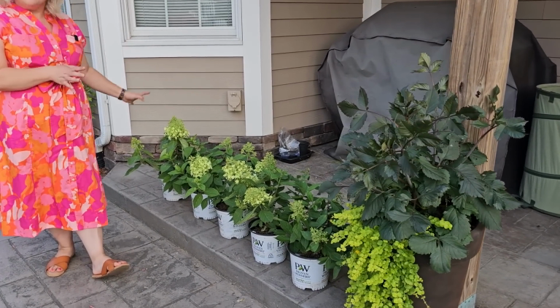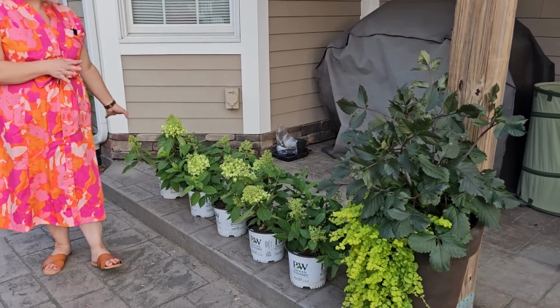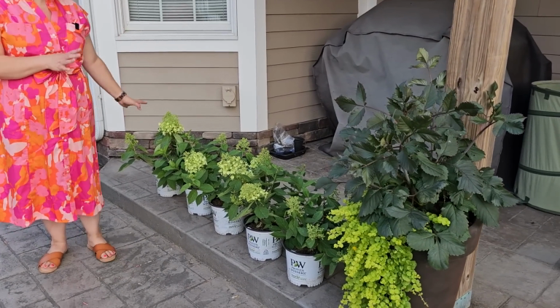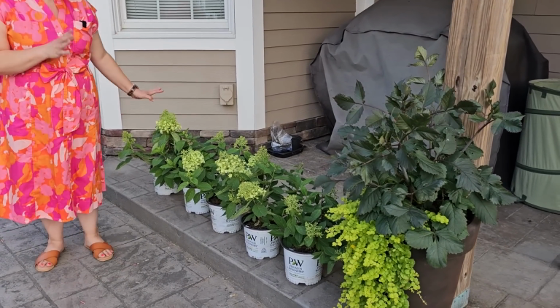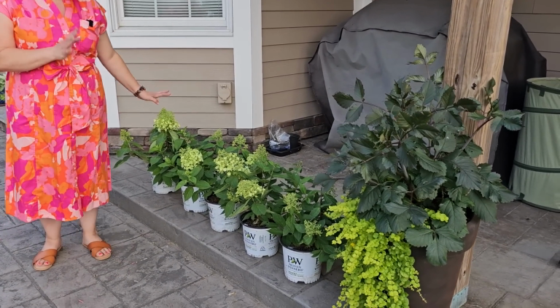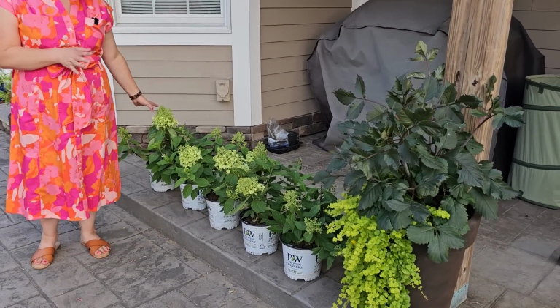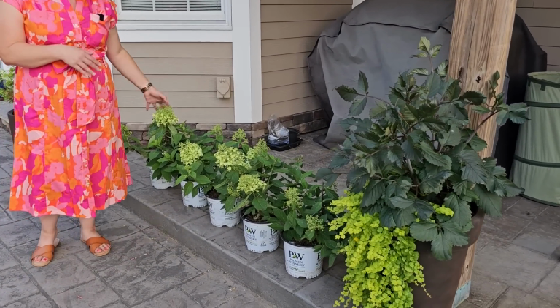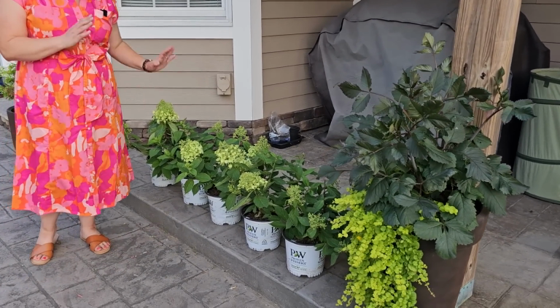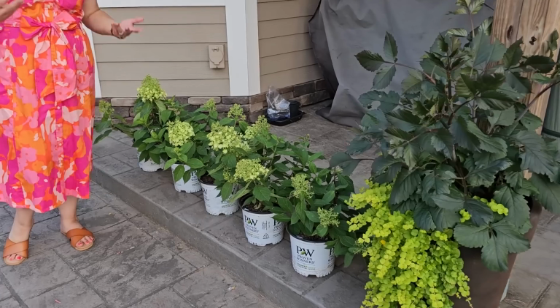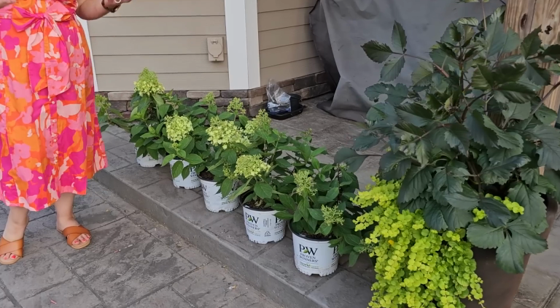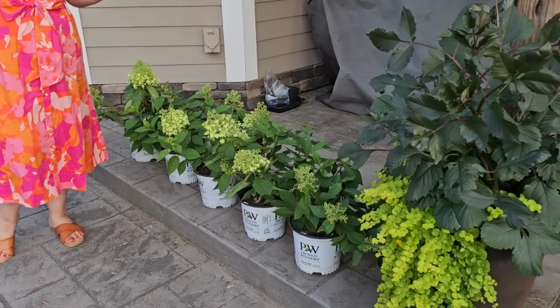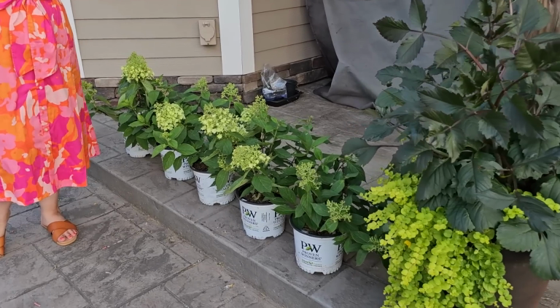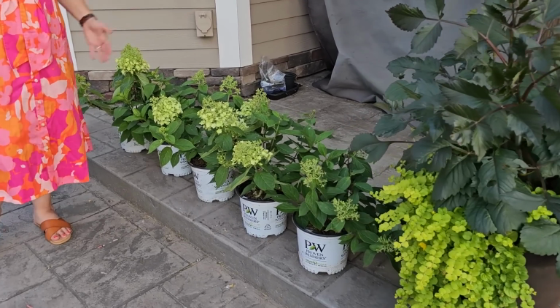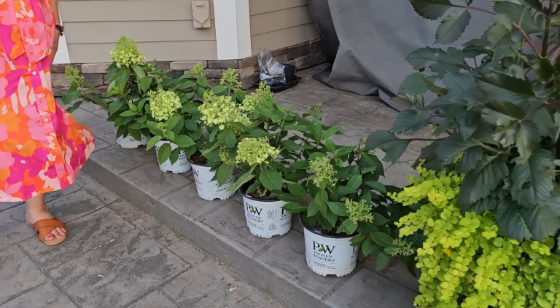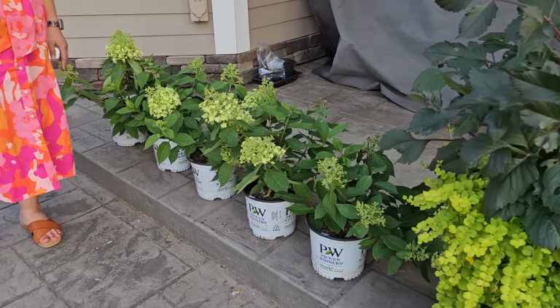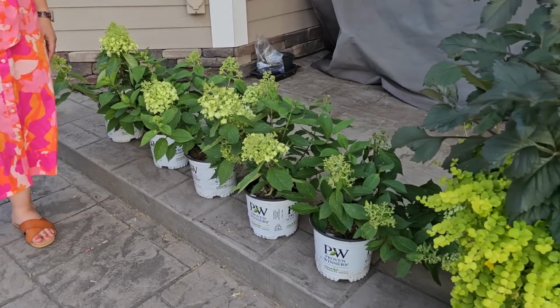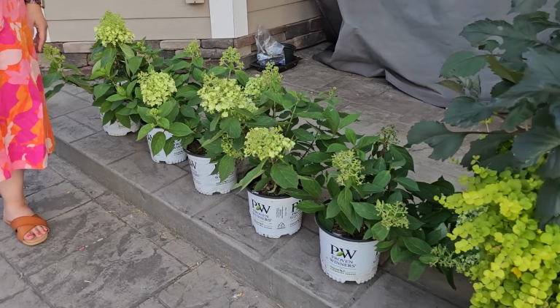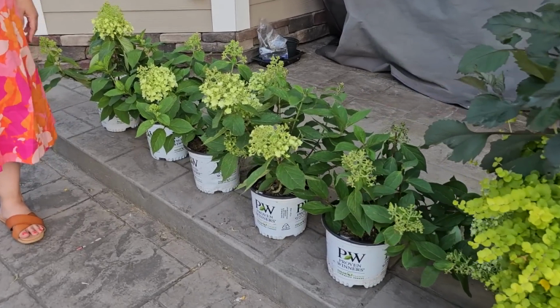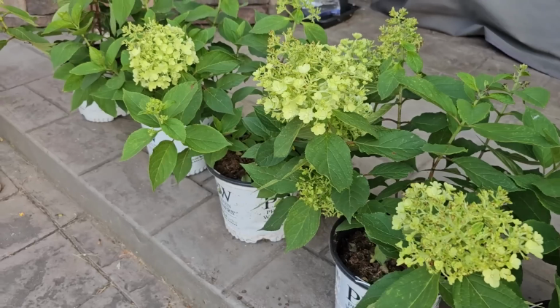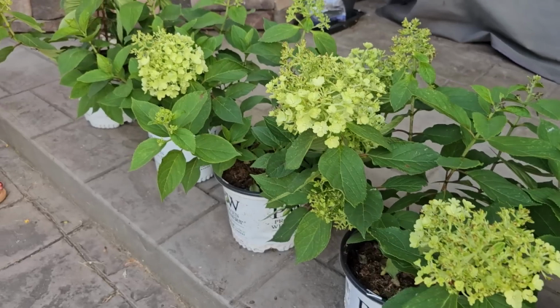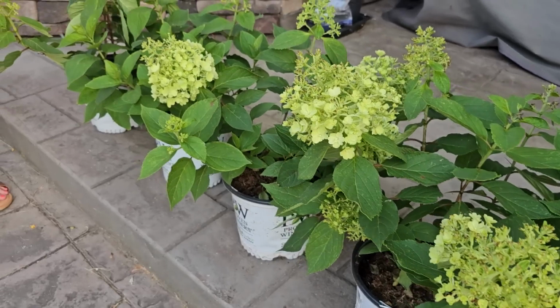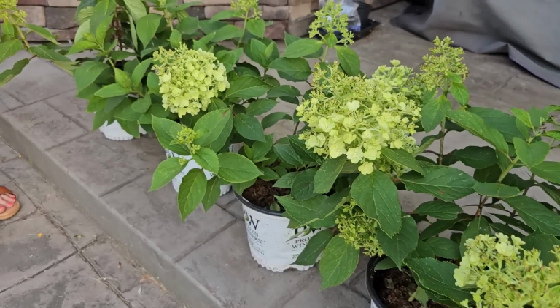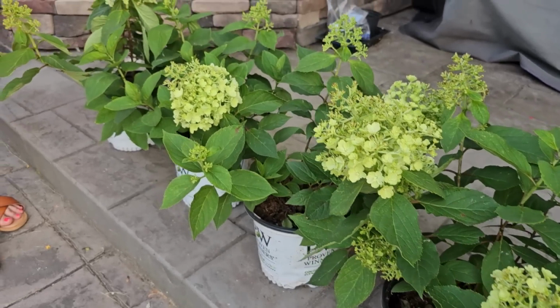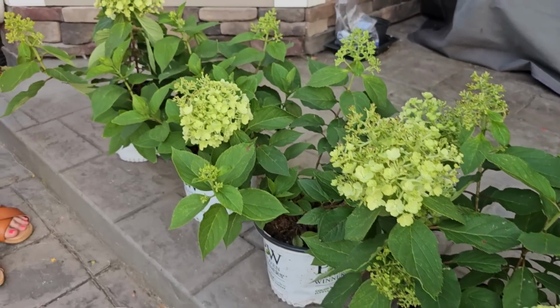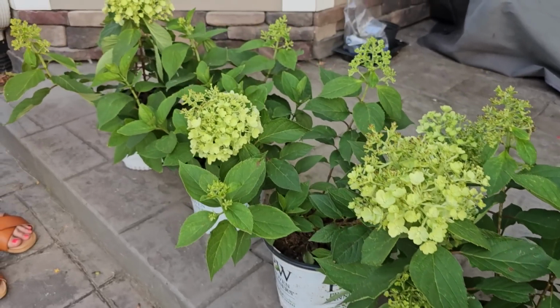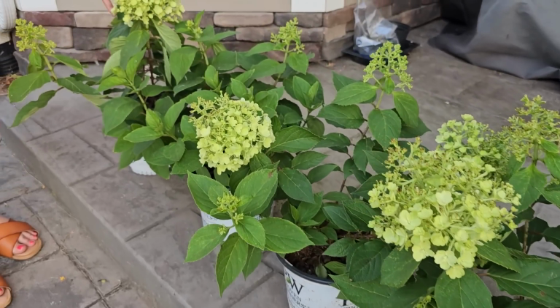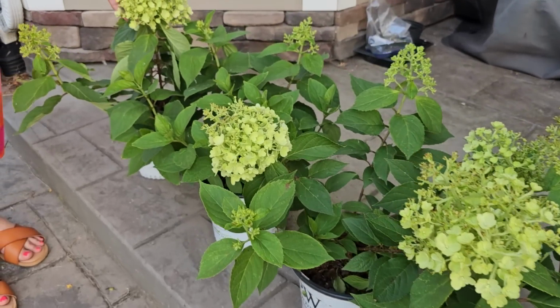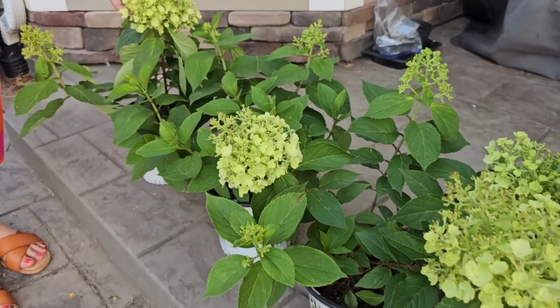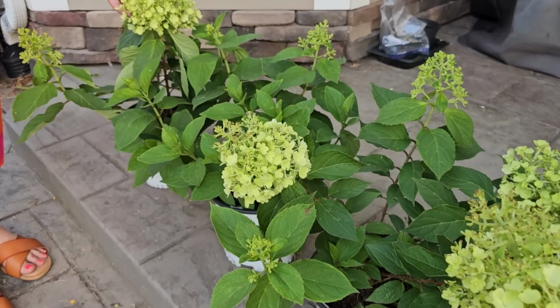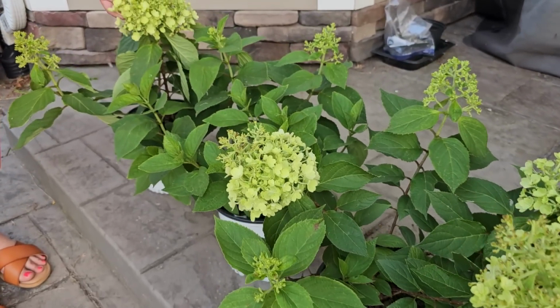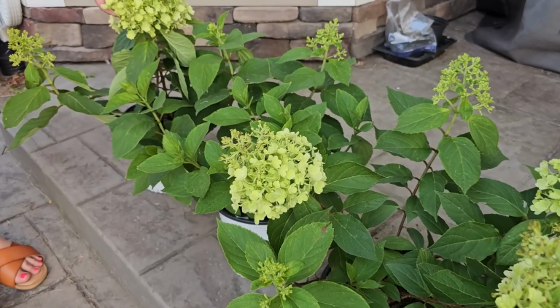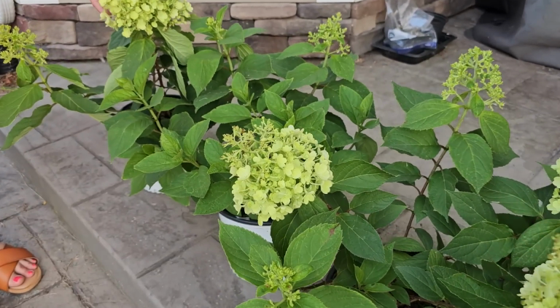Here are my Firelight Tidbit hydrangeas that I just got in the mail. I will be working on planting these up pretty soon and I'll be sure to share that with you. They actually look really, really healthy and I was really happy with them.